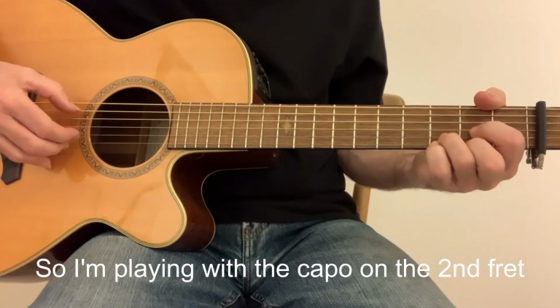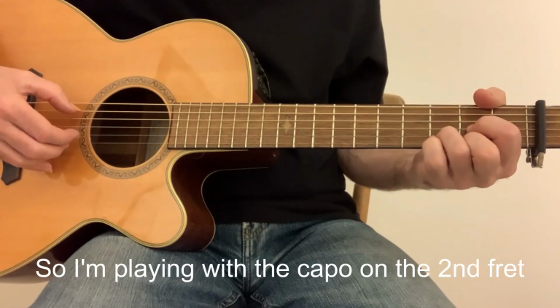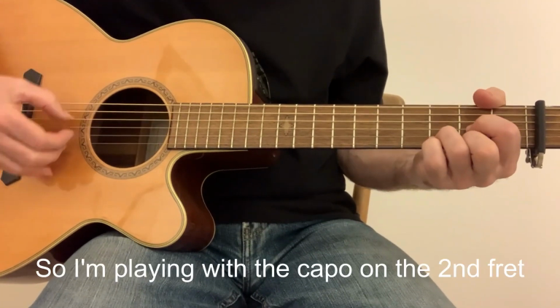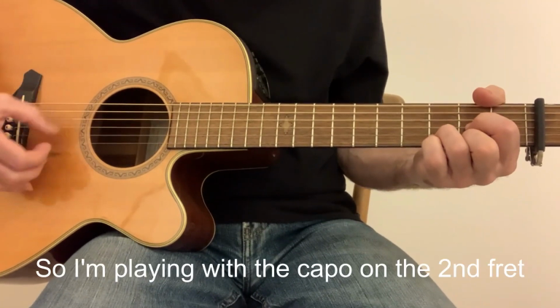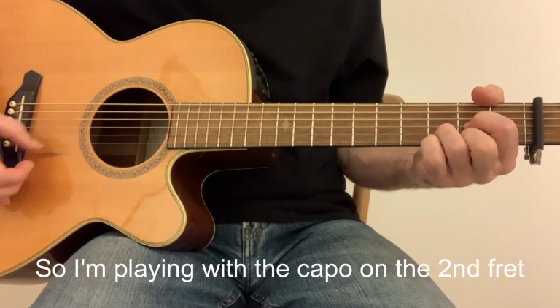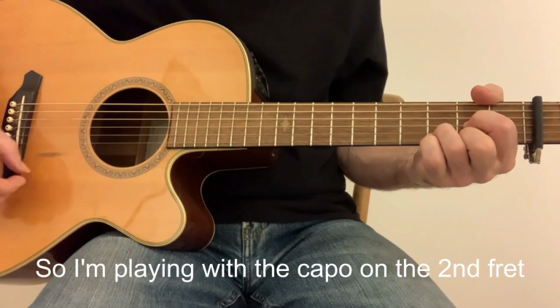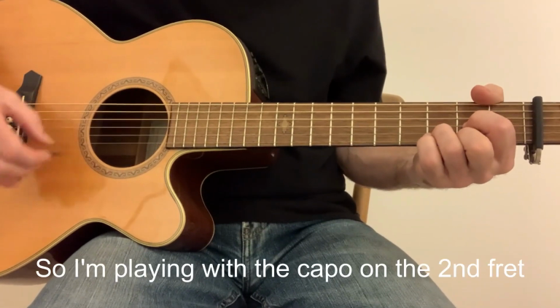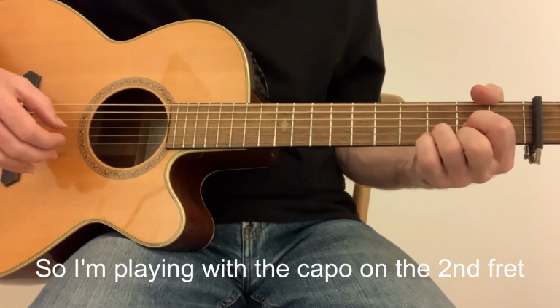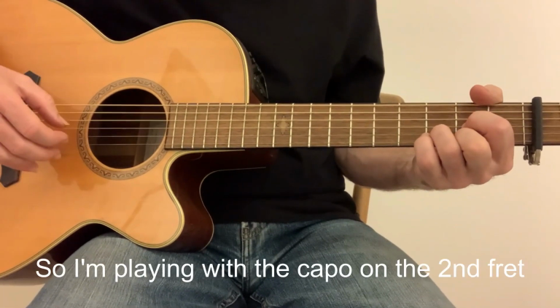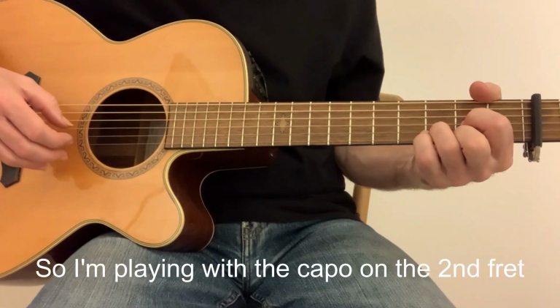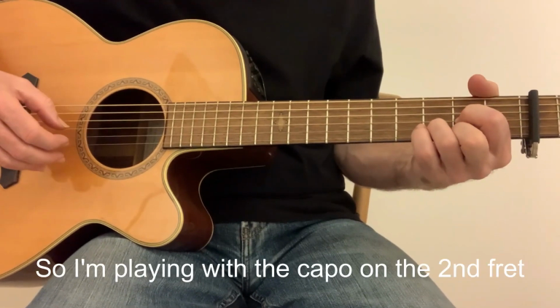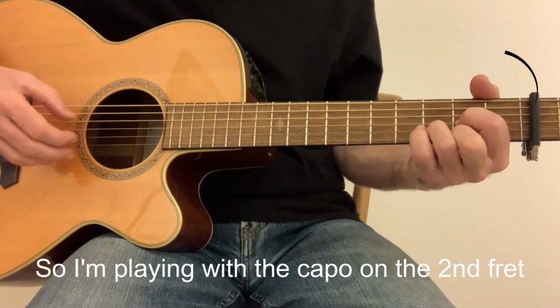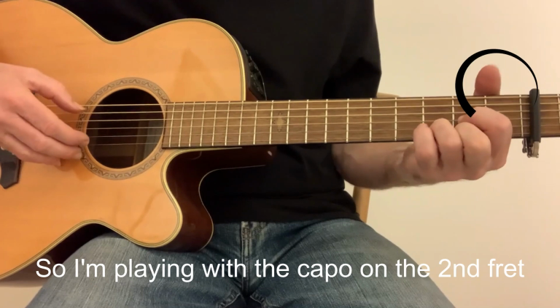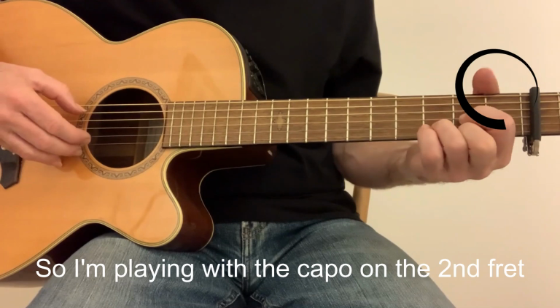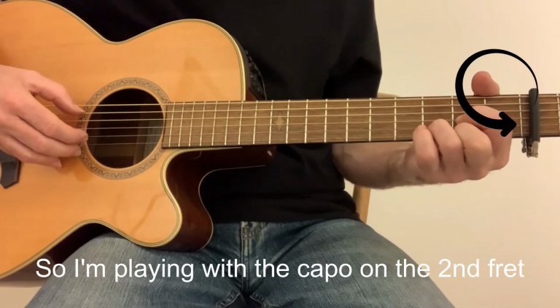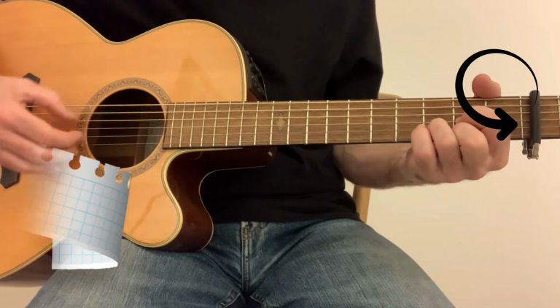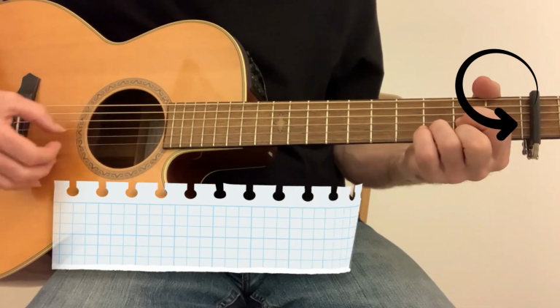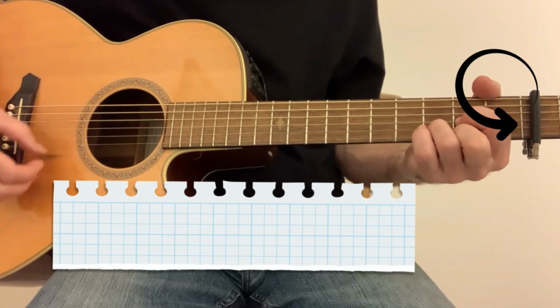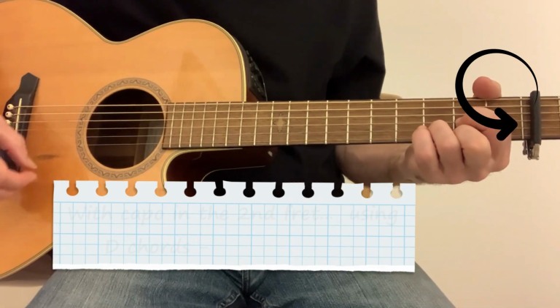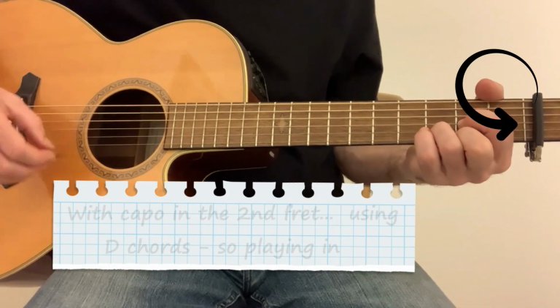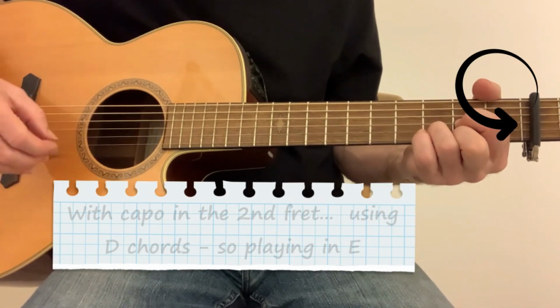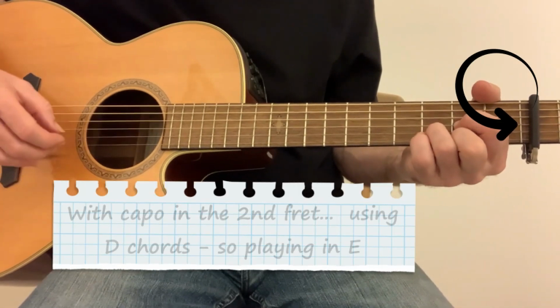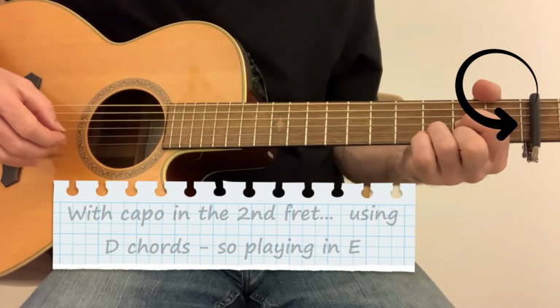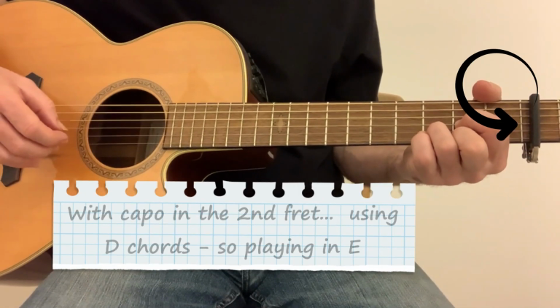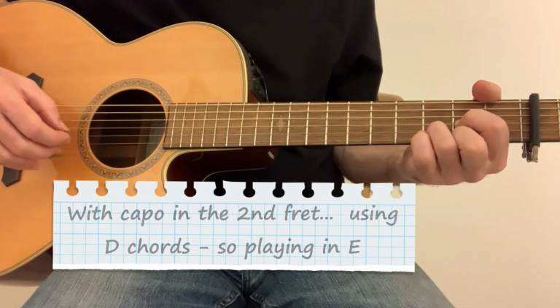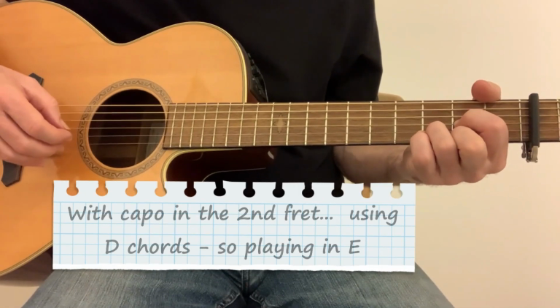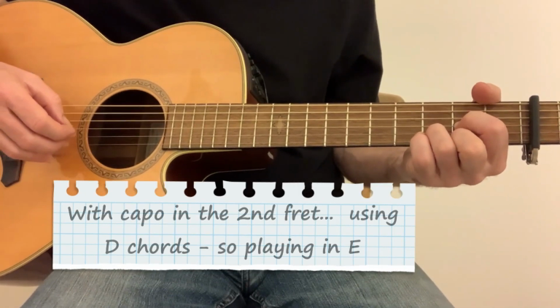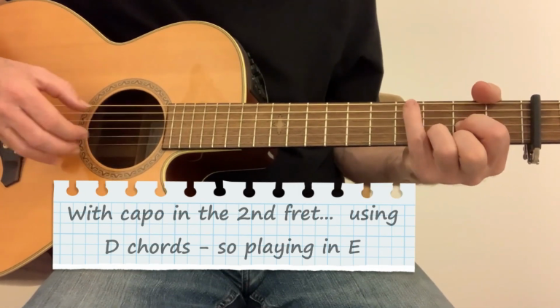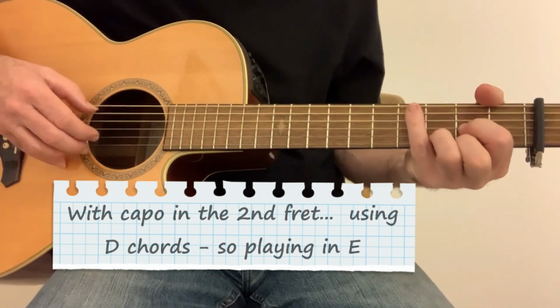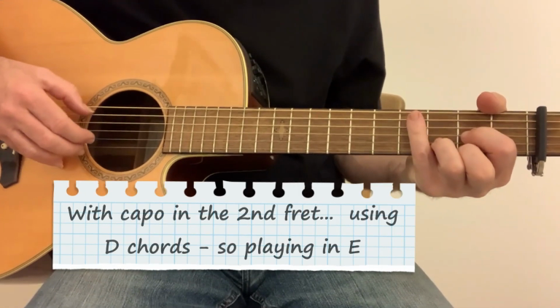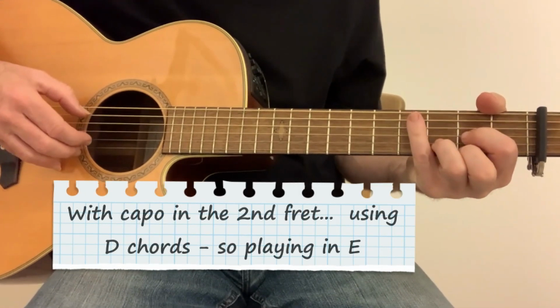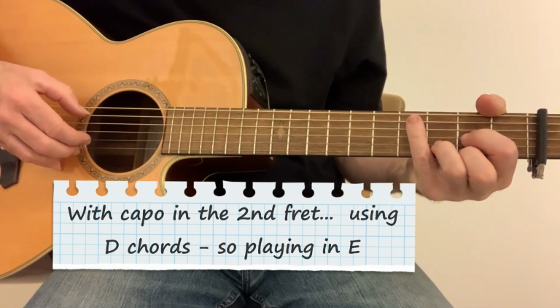I'm playing this with a capo on the 2nd fret, D chord shapes, so playing this in E.